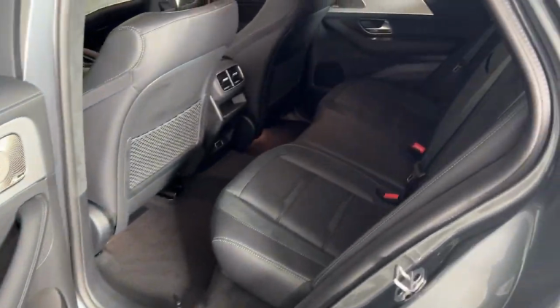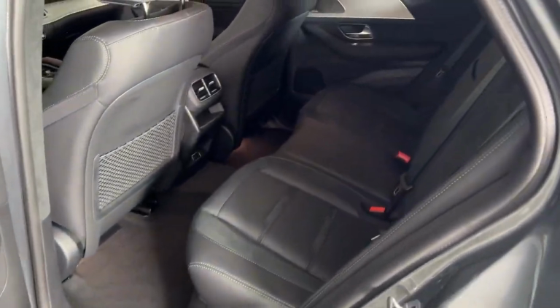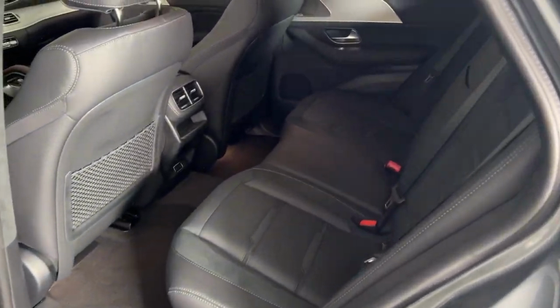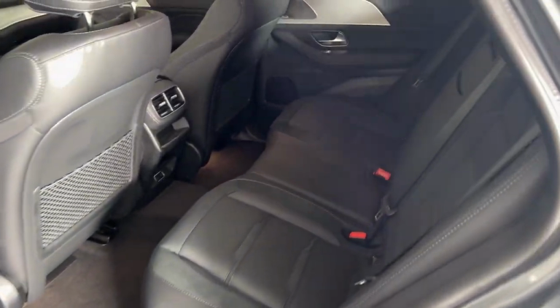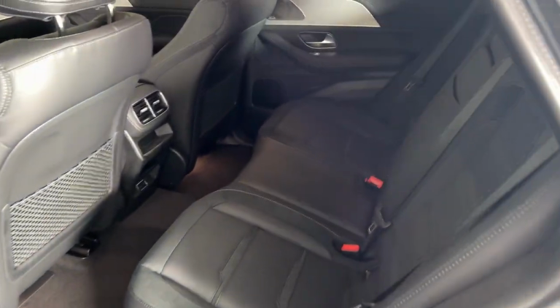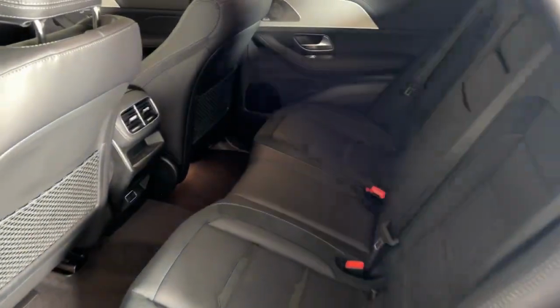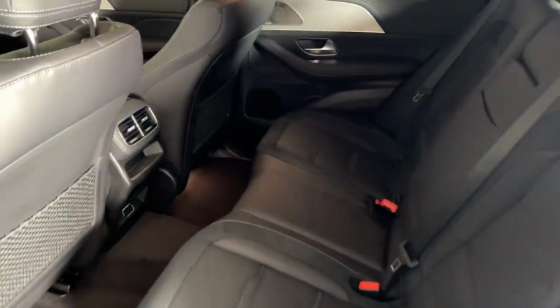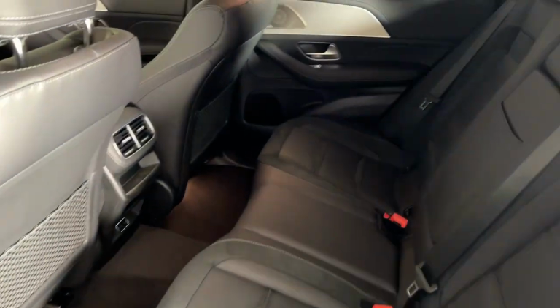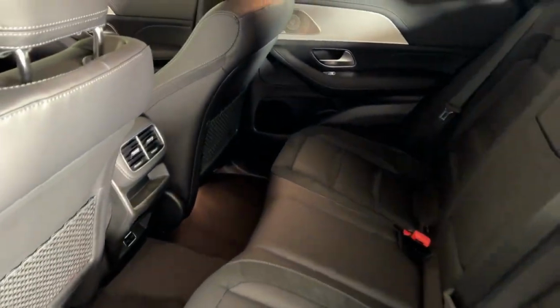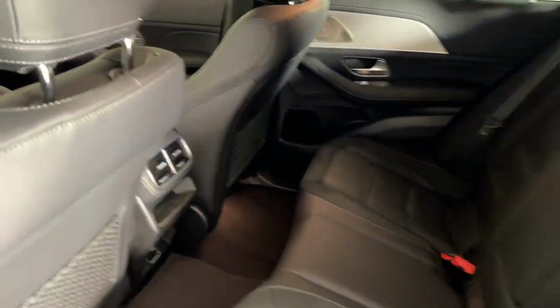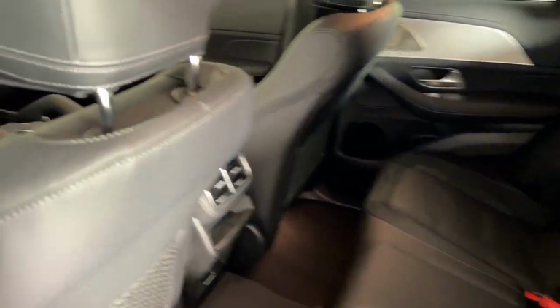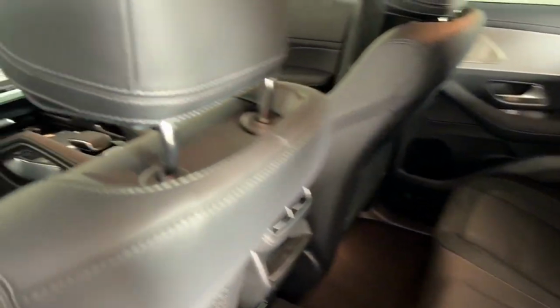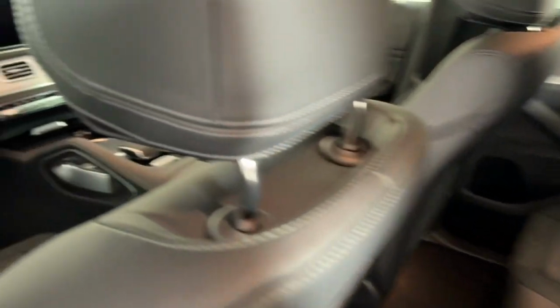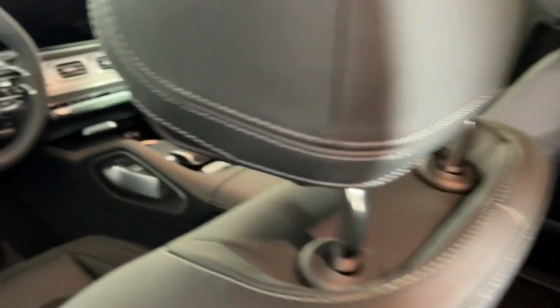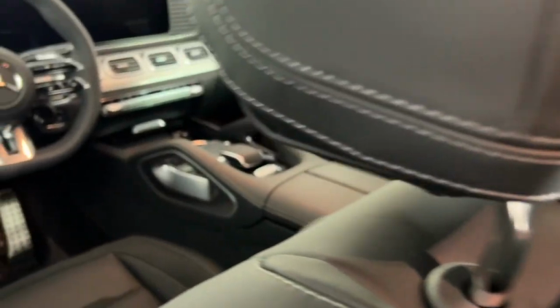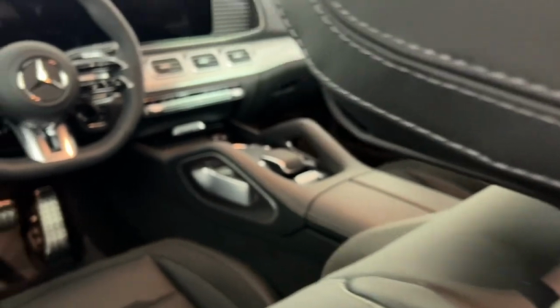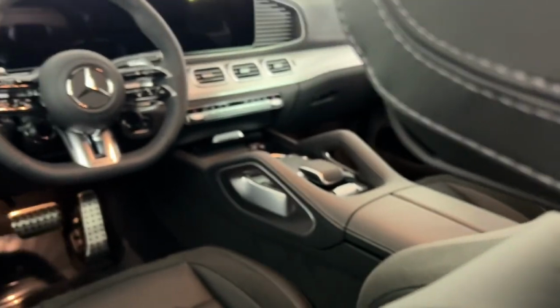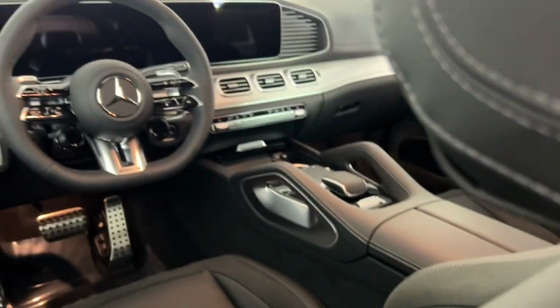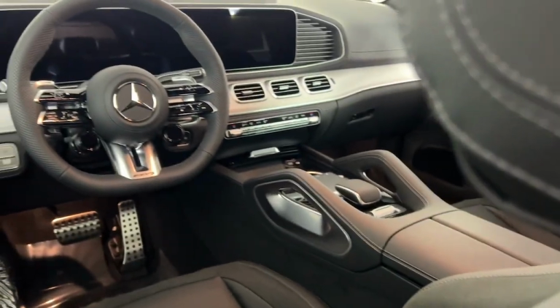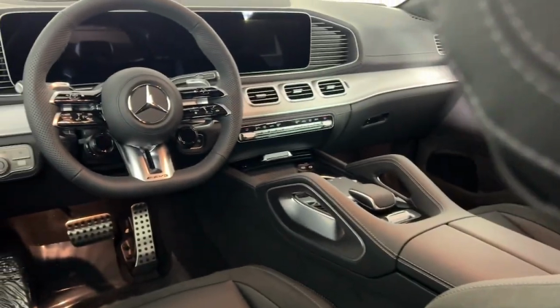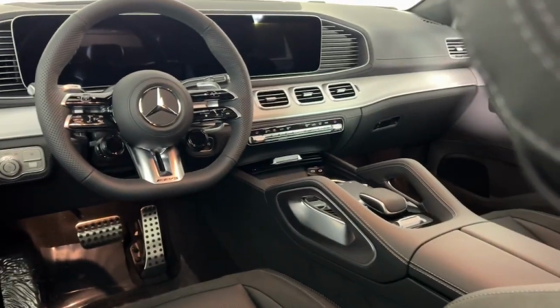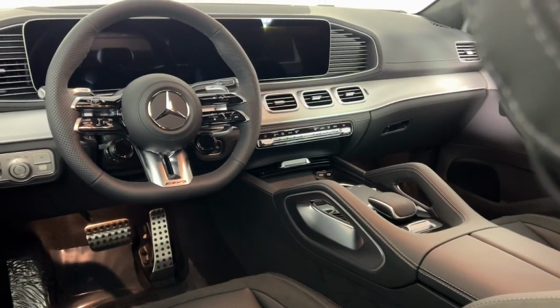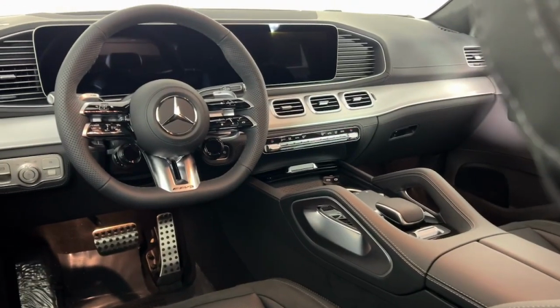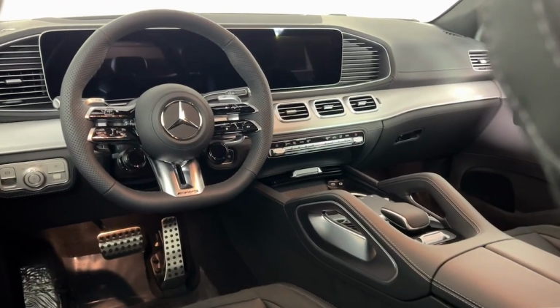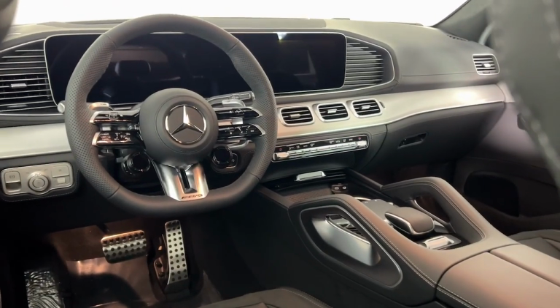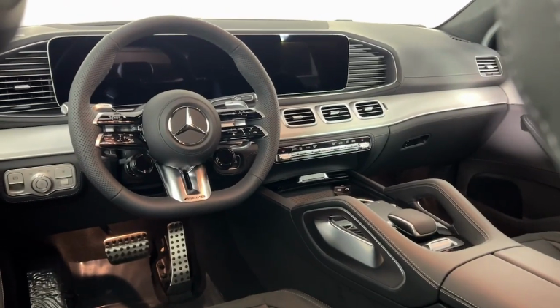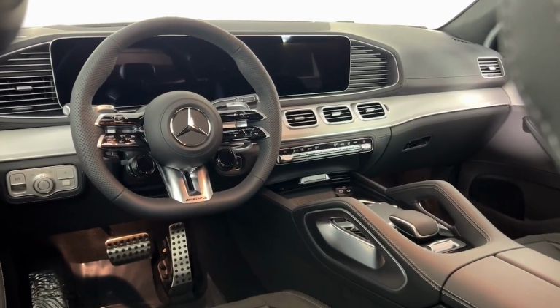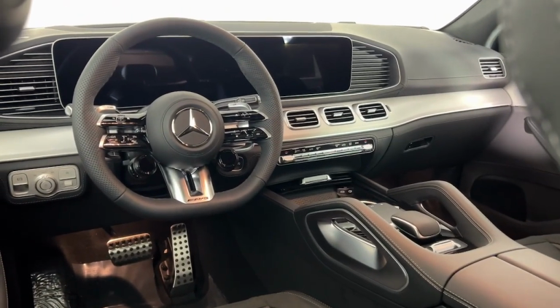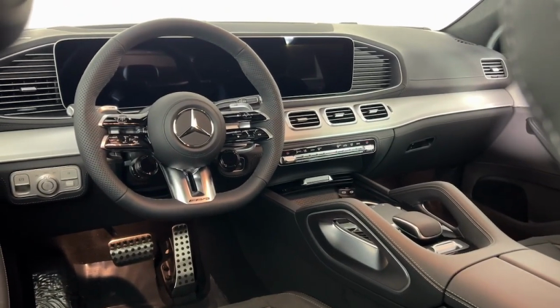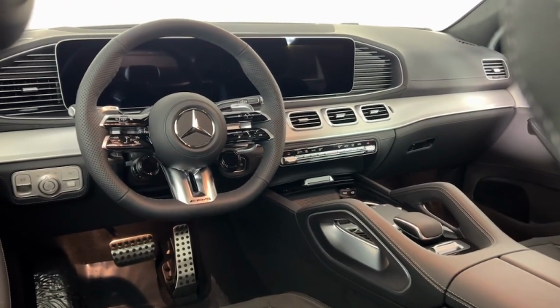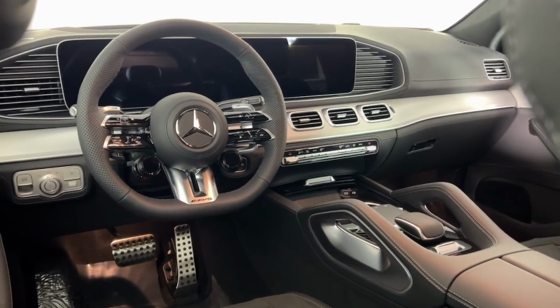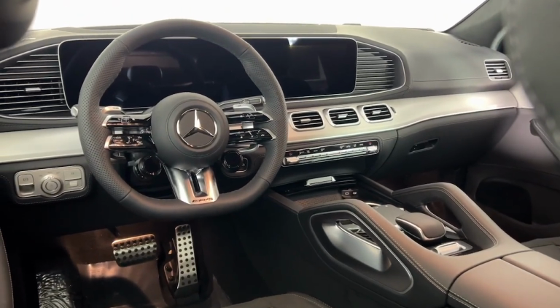Panoramic roof, keyless entry, navigation system, backup camera, and satellite radio.